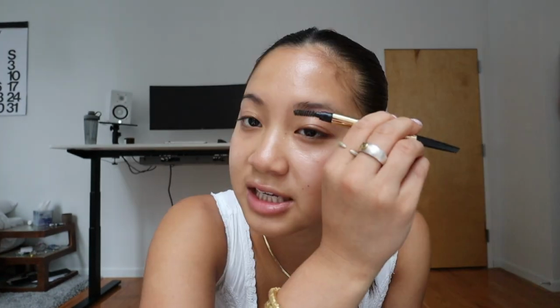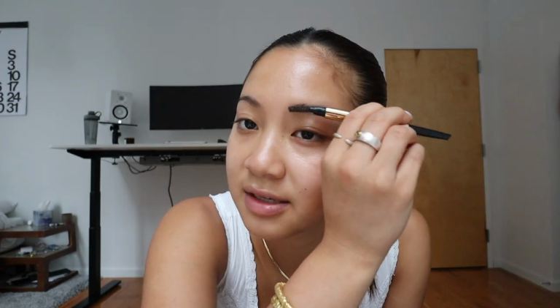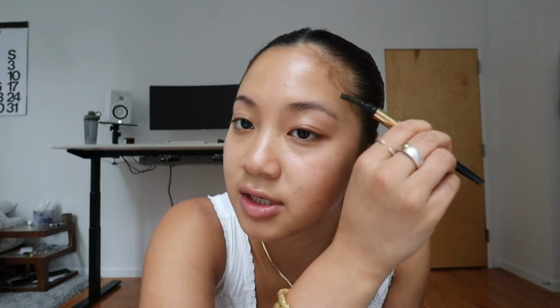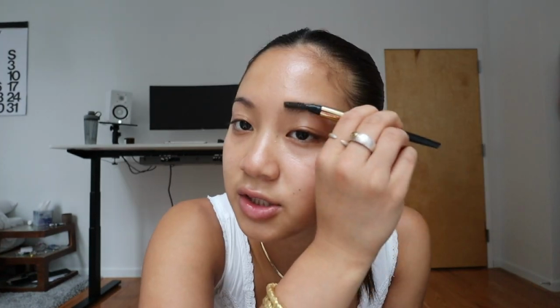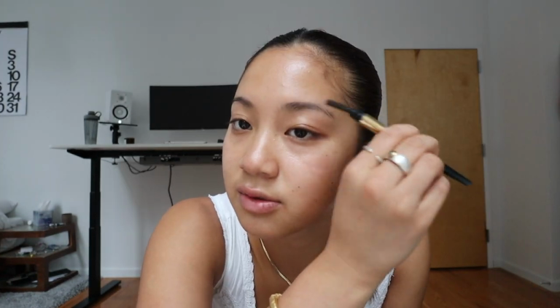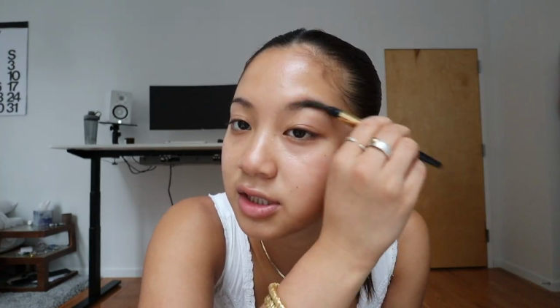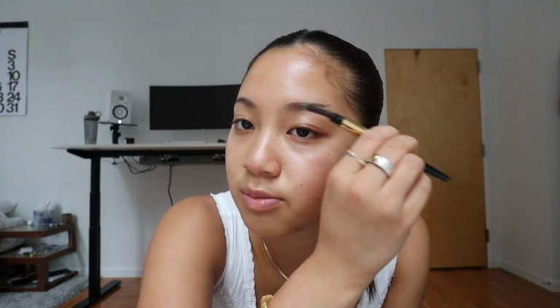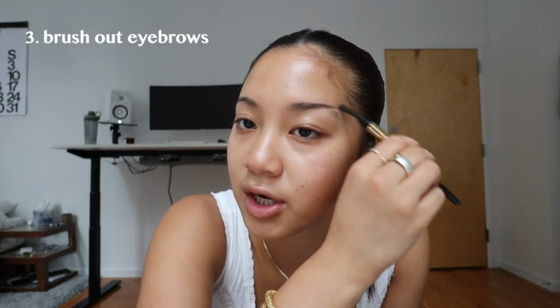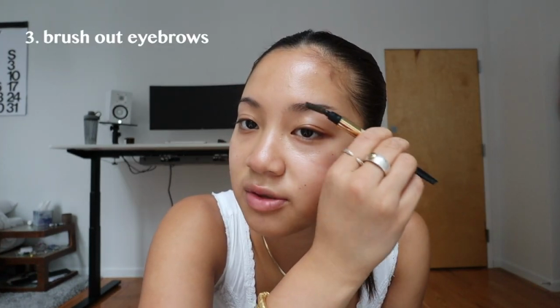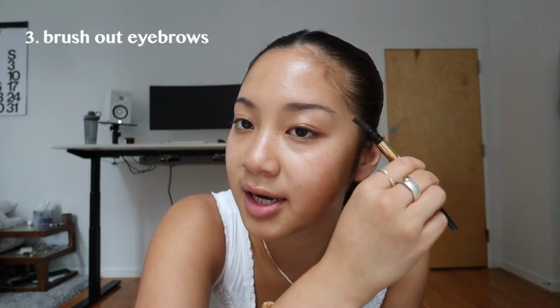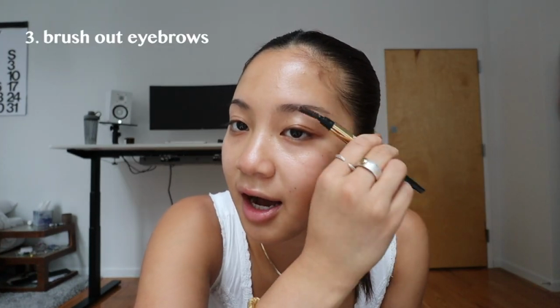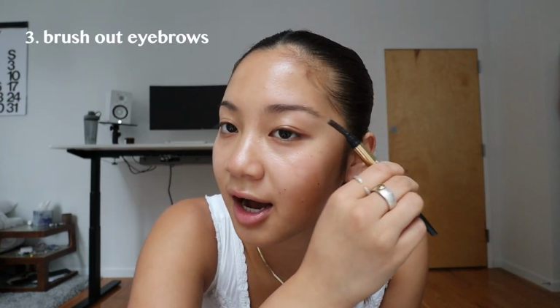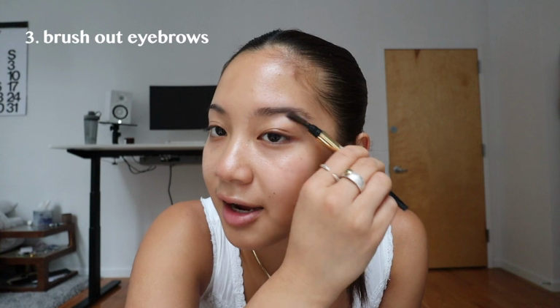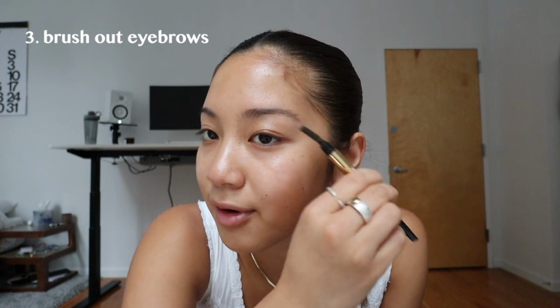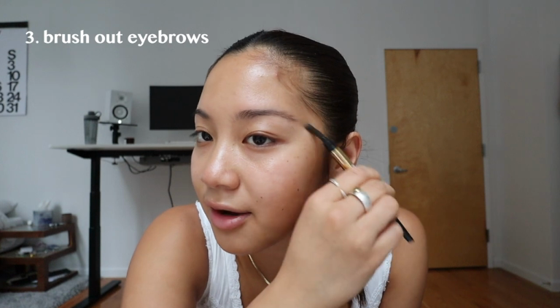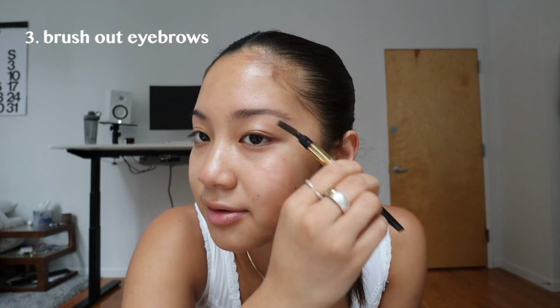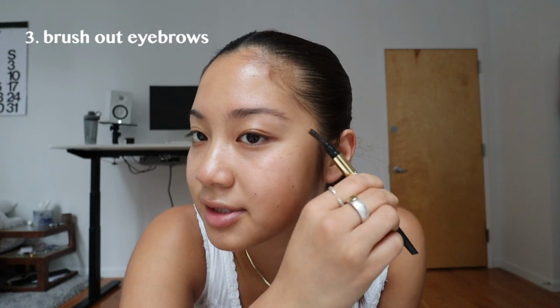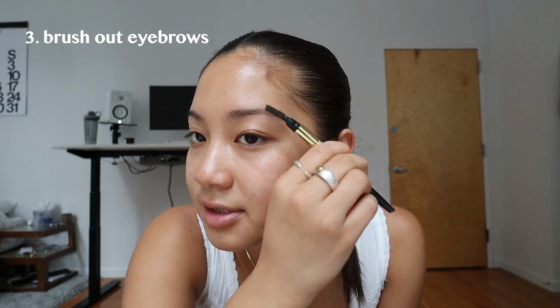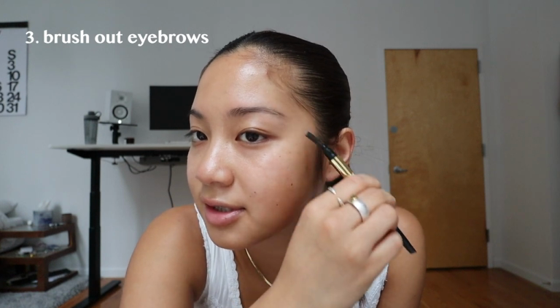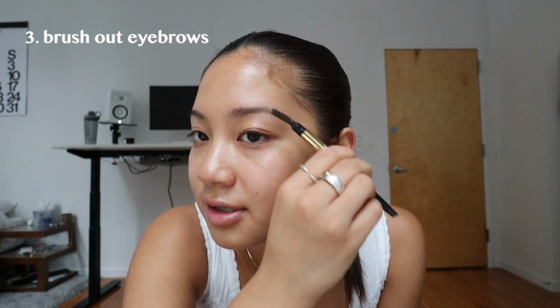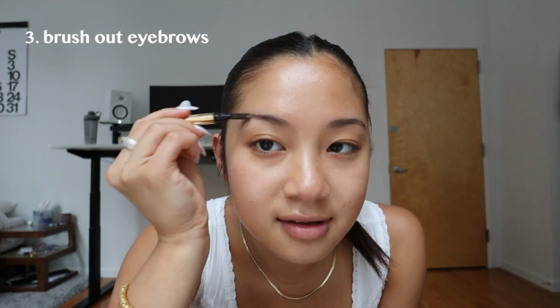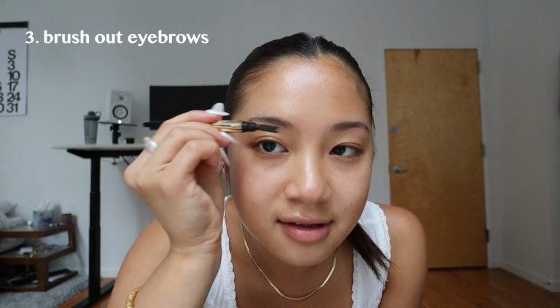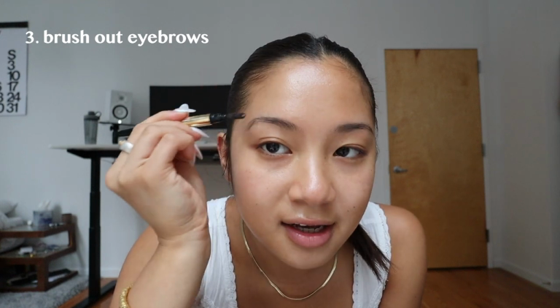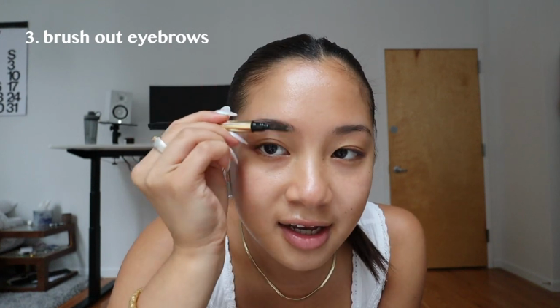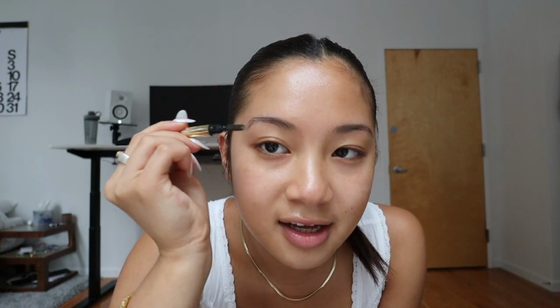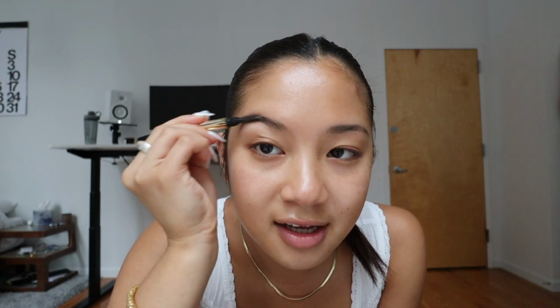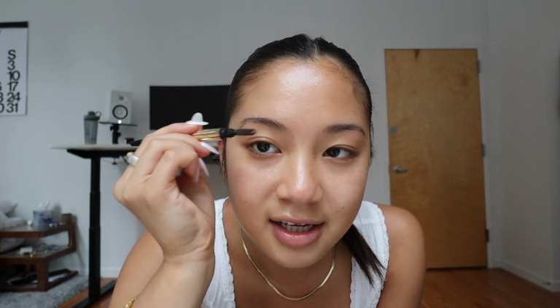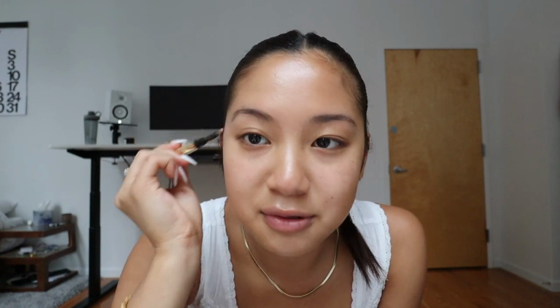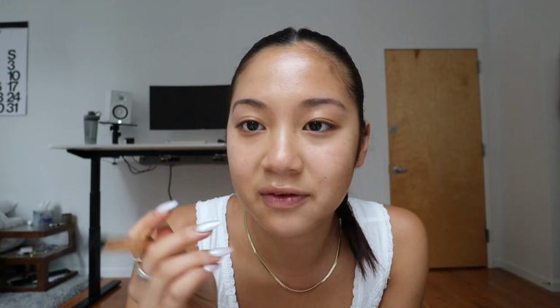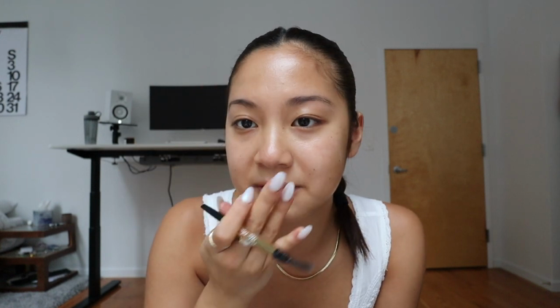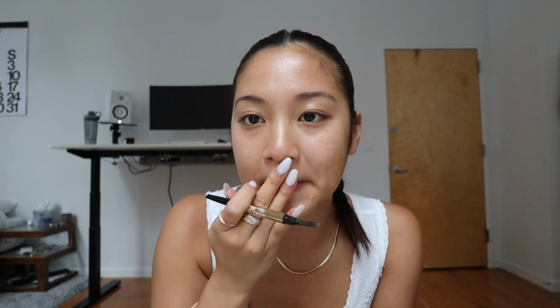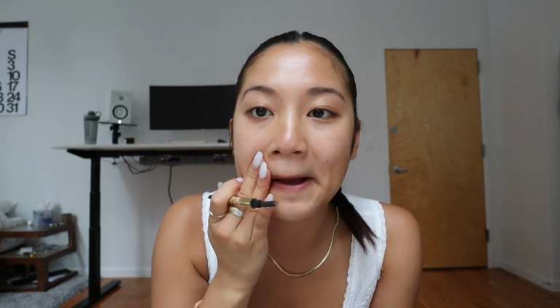Next thing I'm going to do is brush my eyebrows. I don't have a reason for that.